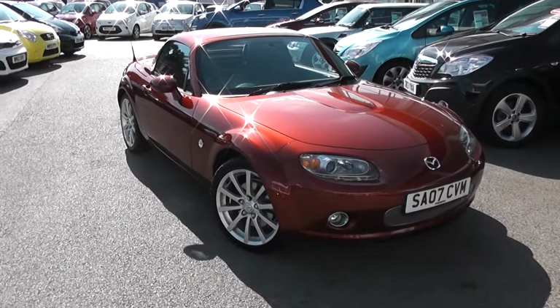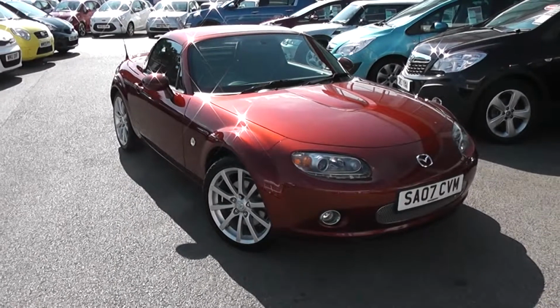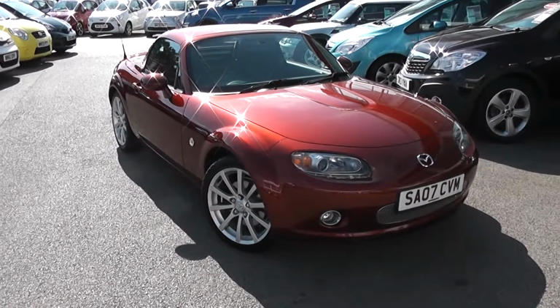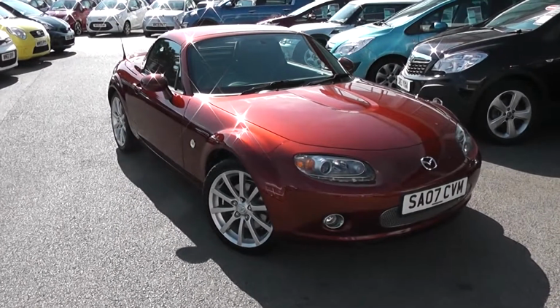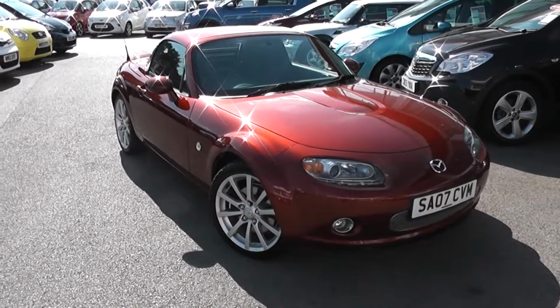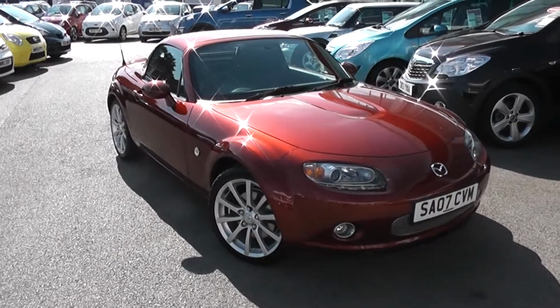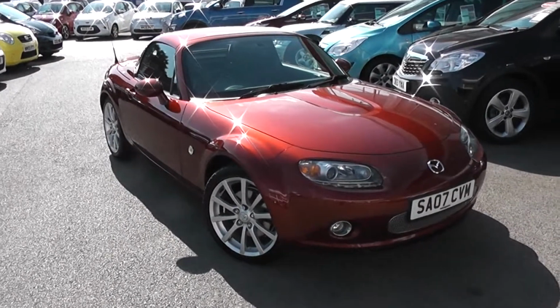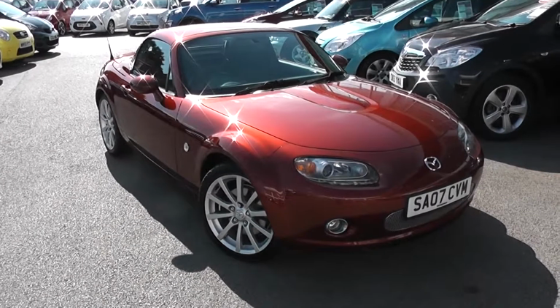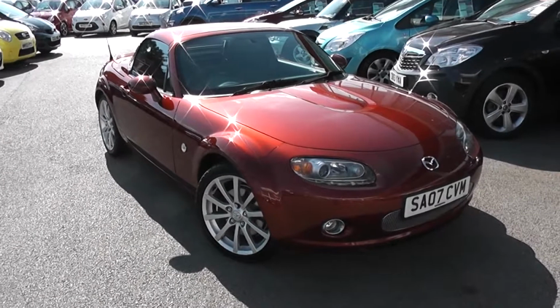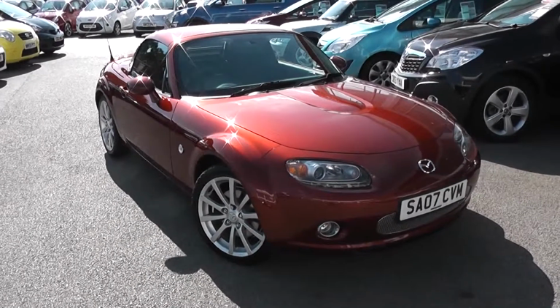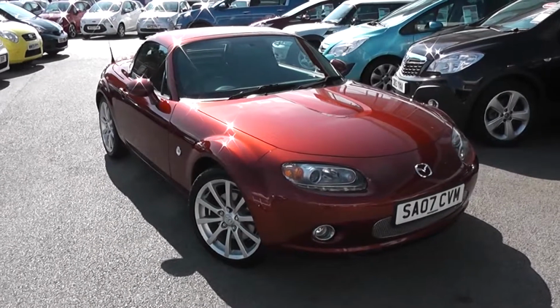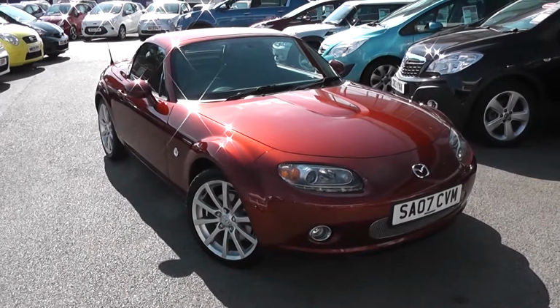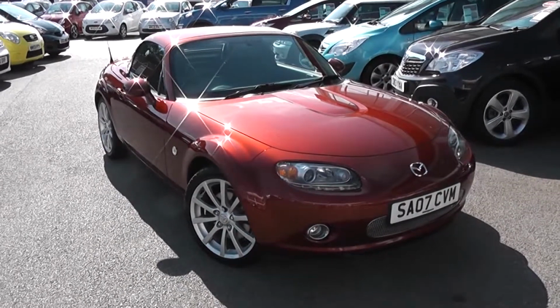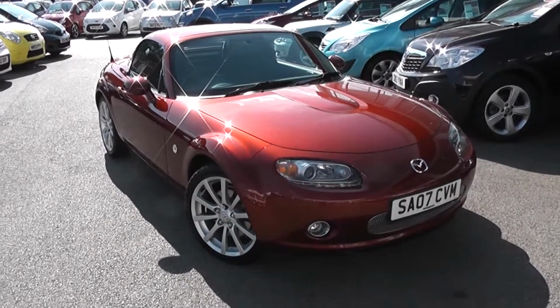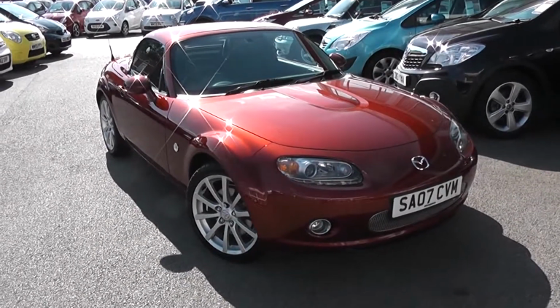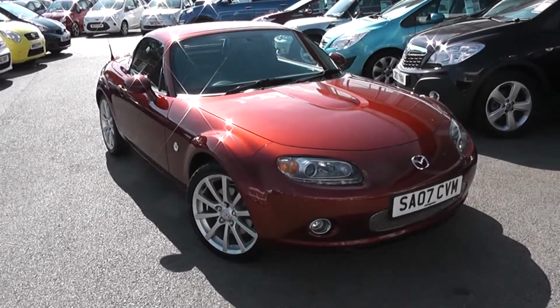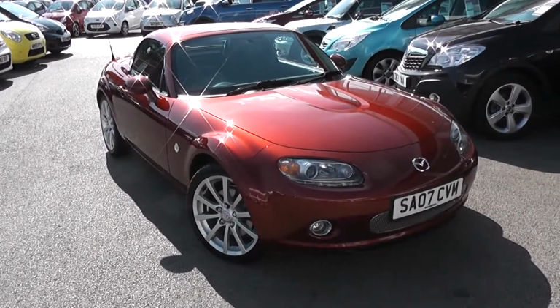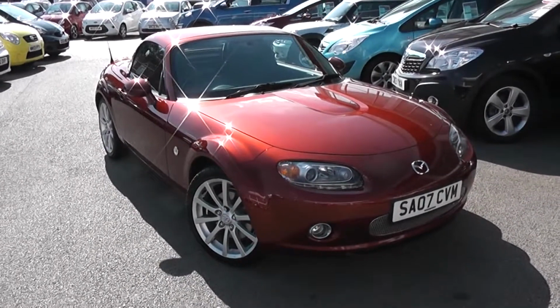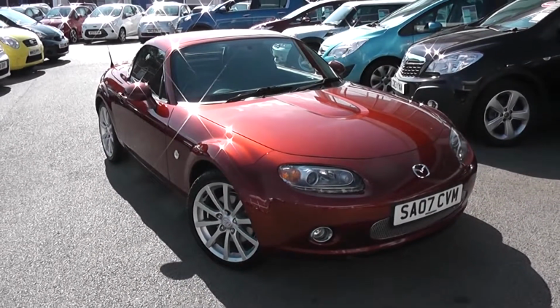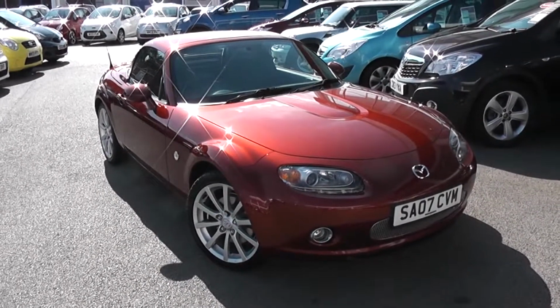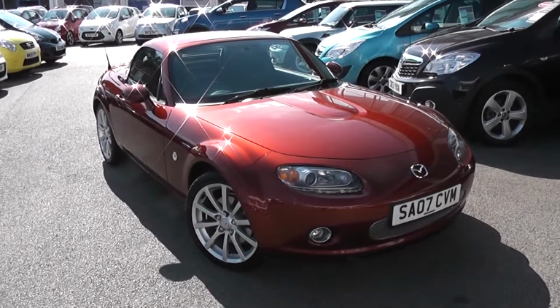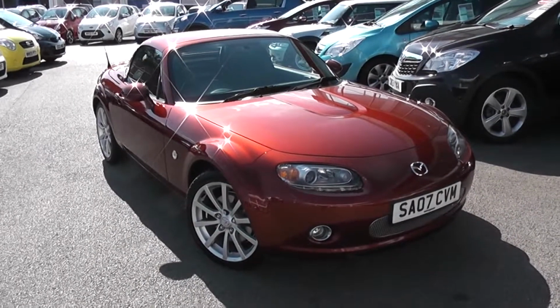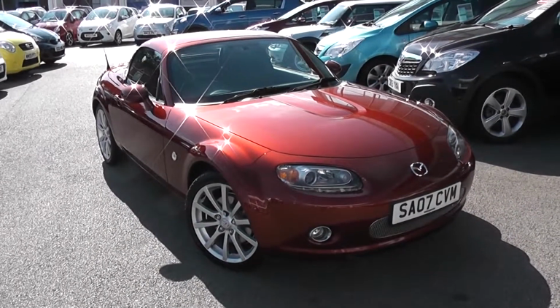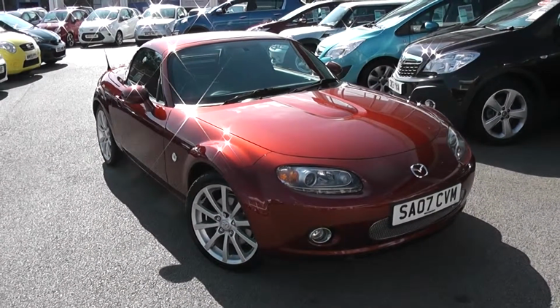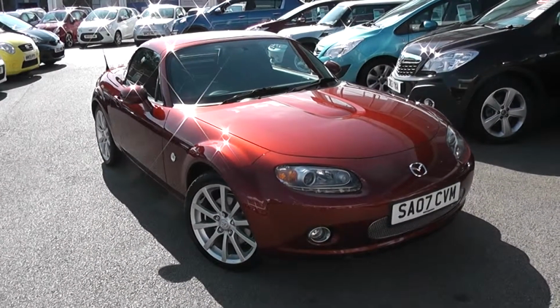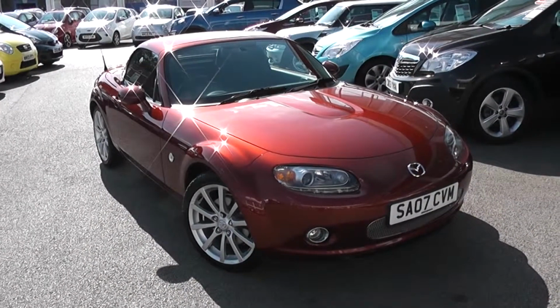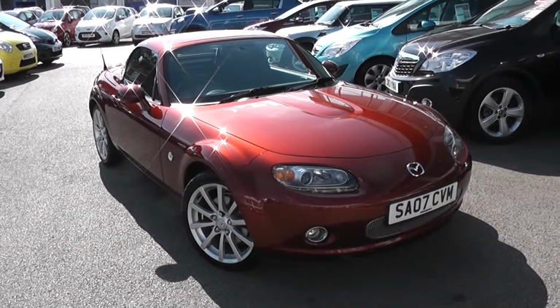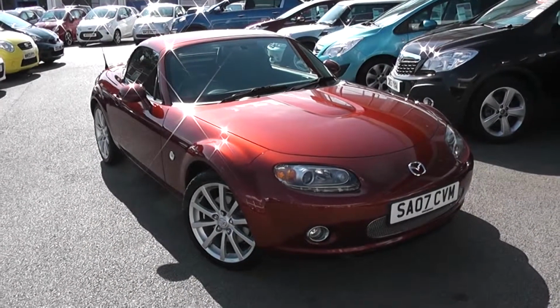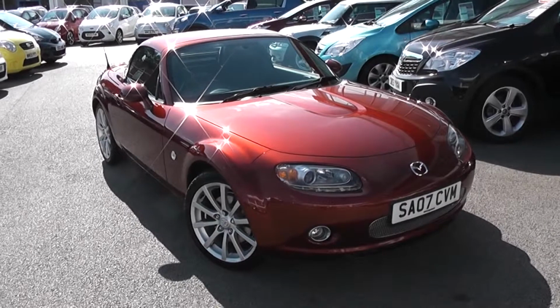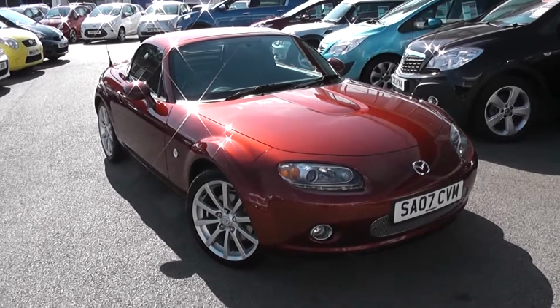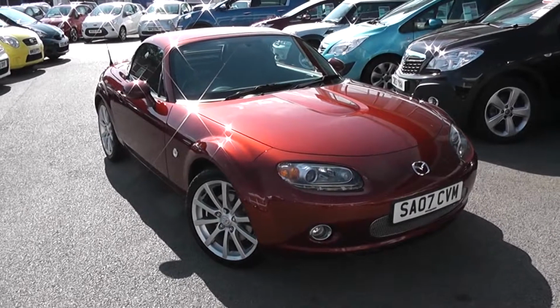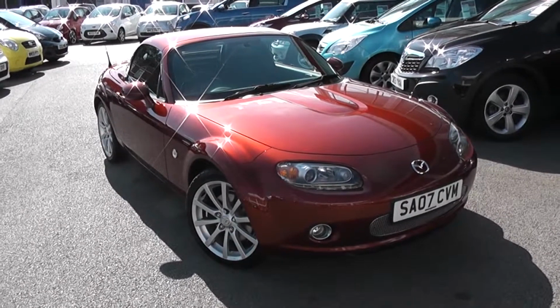Welcome to Wessex Garage's Used Cars Online with the Mazda MX-5 Sport. This car is registered to an 07 plate. It's a 2 litre petrol with manual transmission.